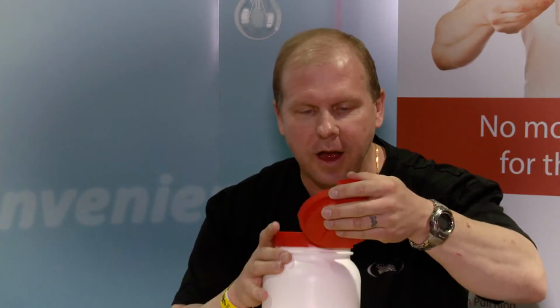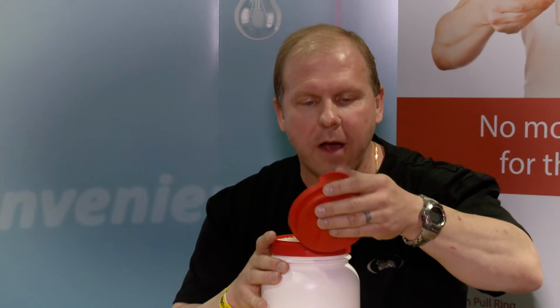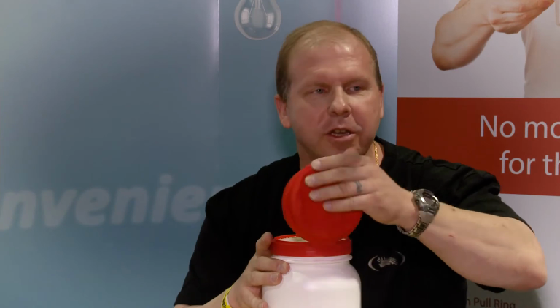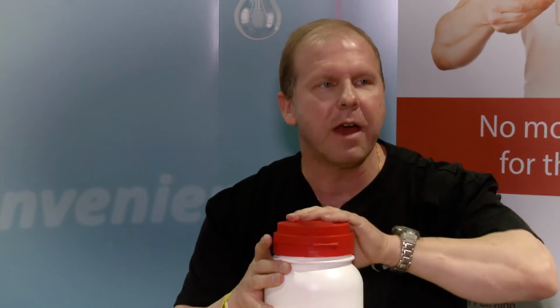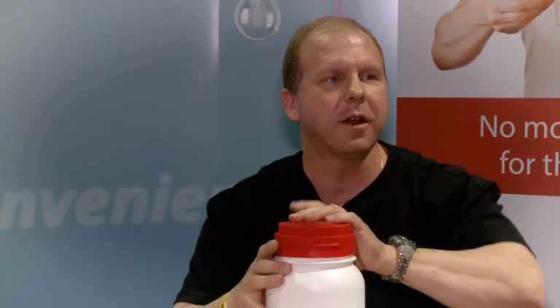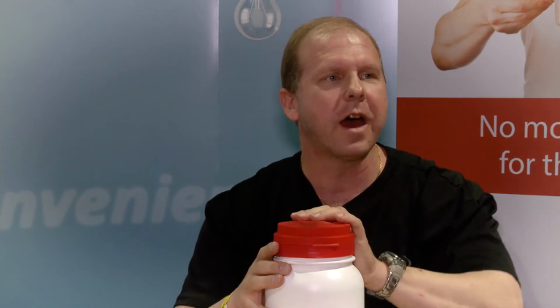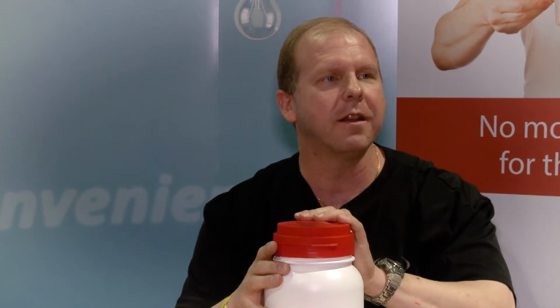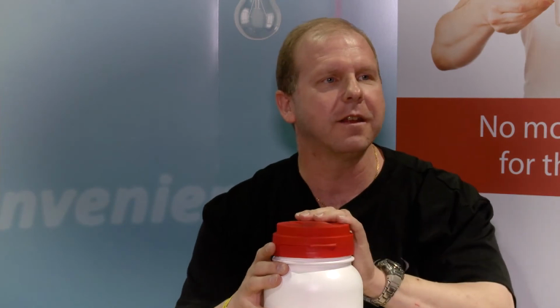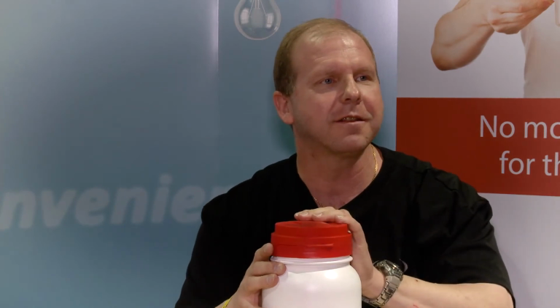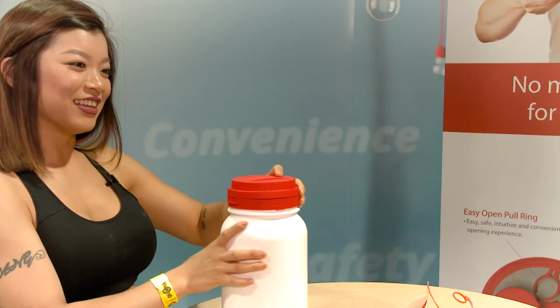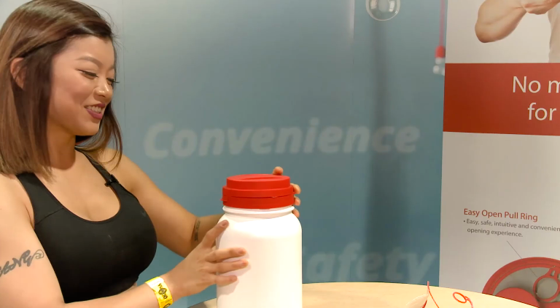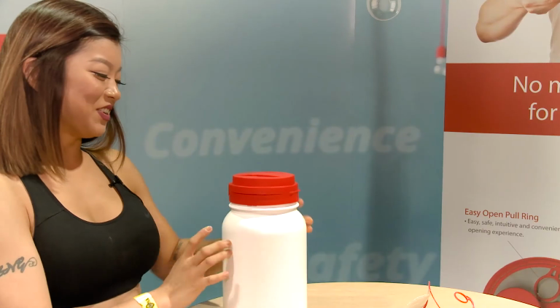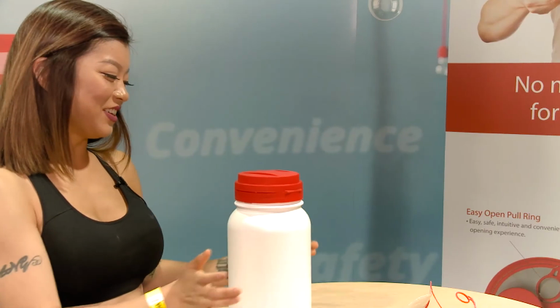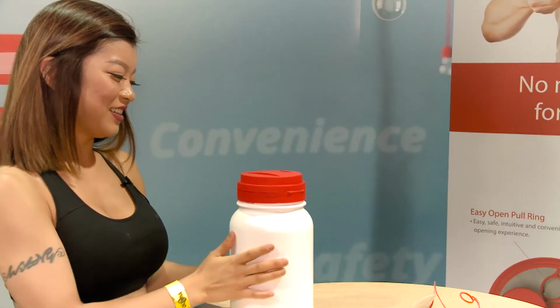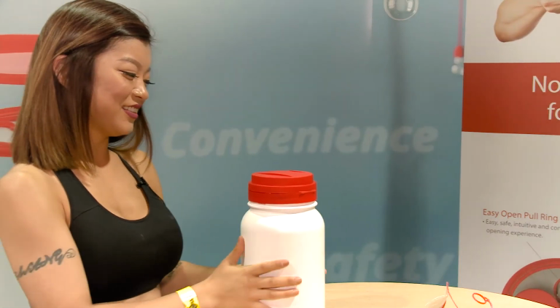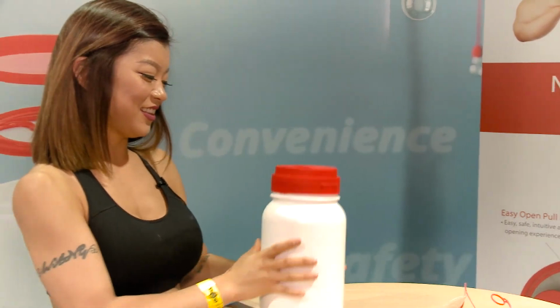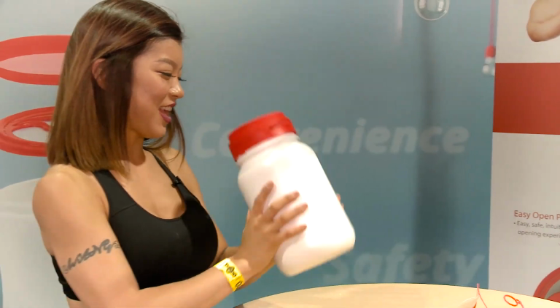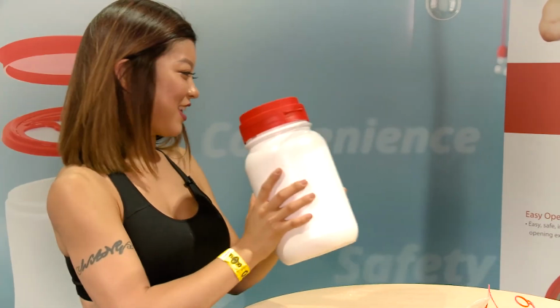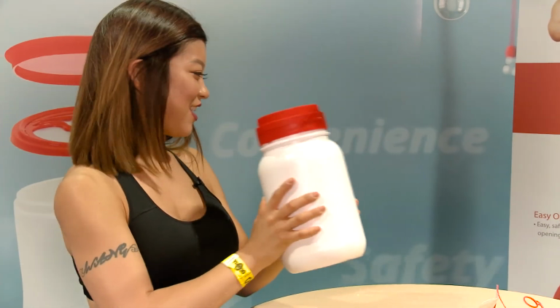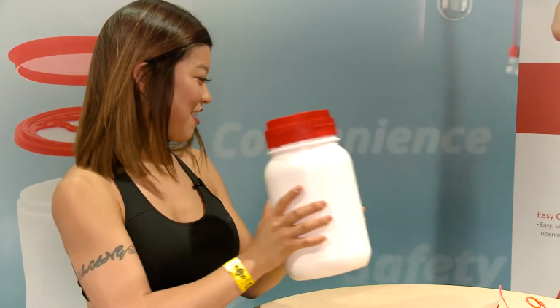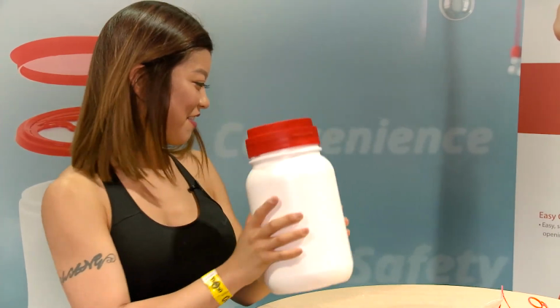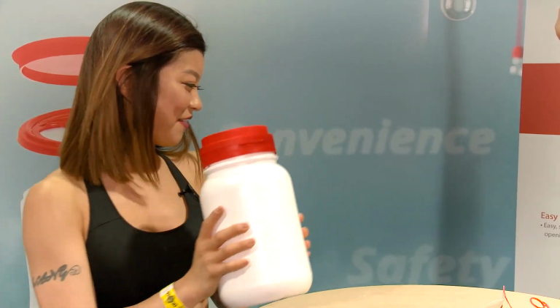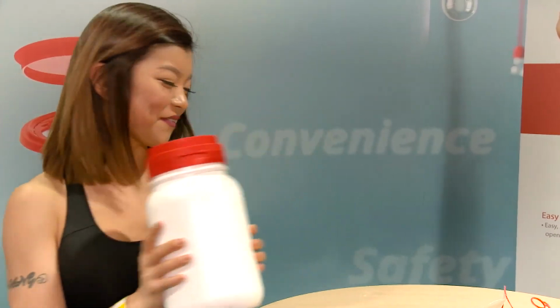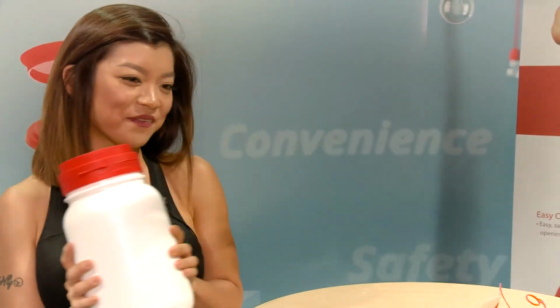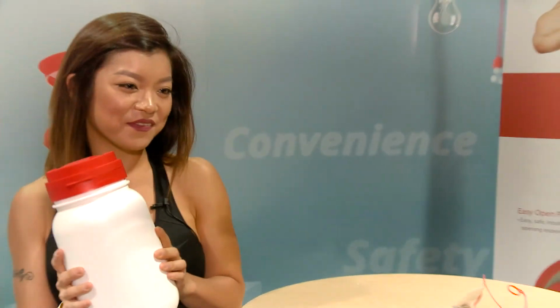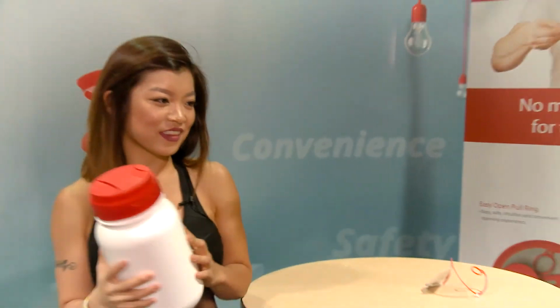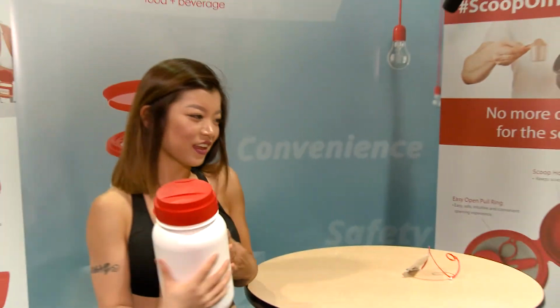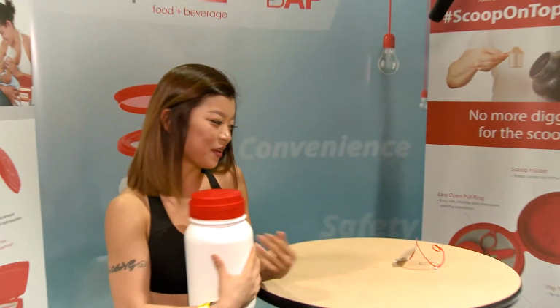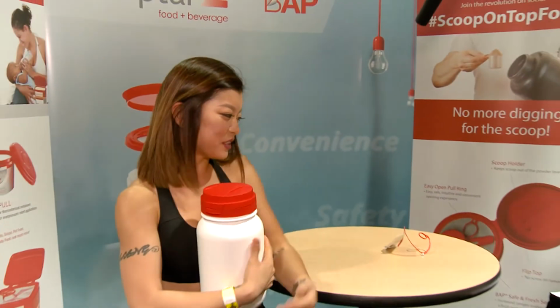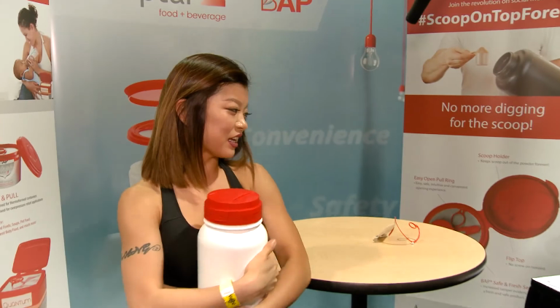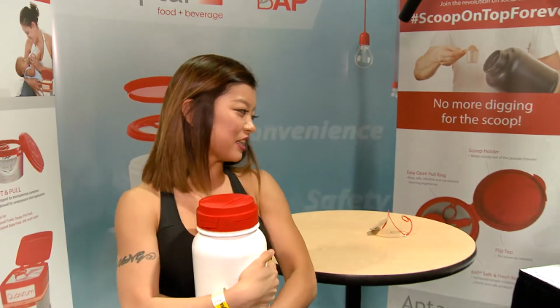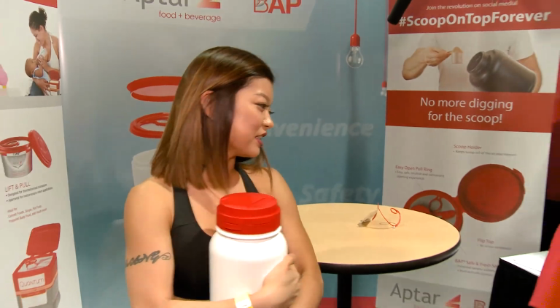I wish I would have thought of this. That's cool. Thank you. It'll be good. I'm taking this.